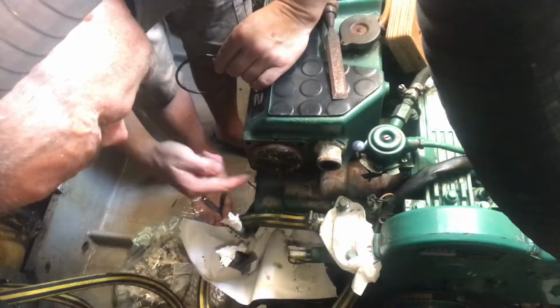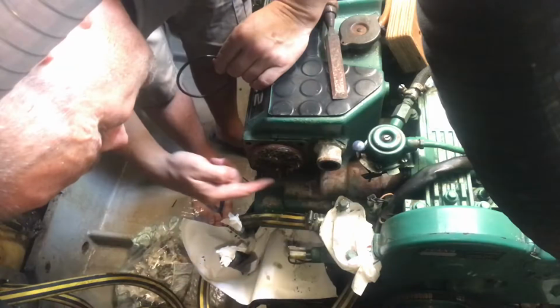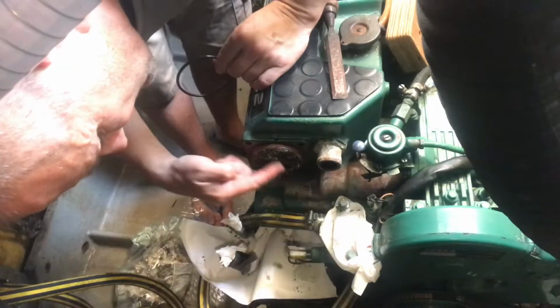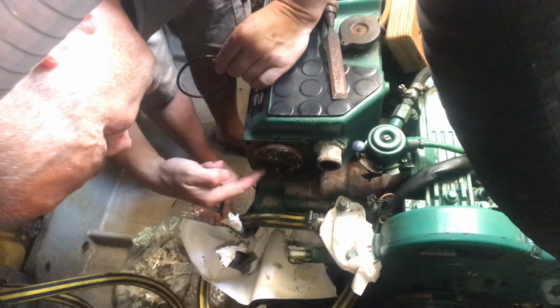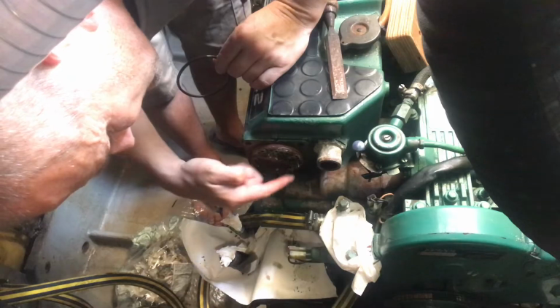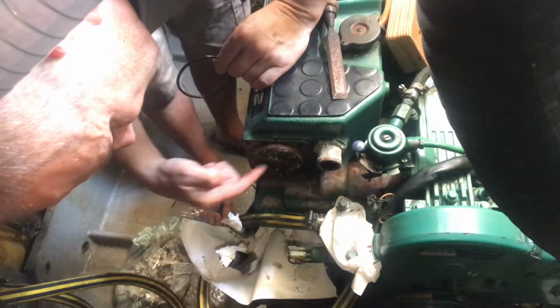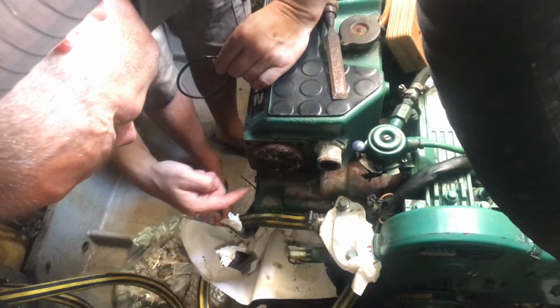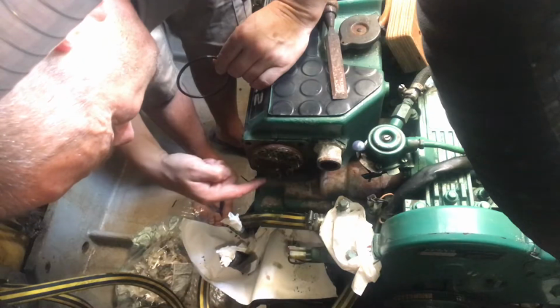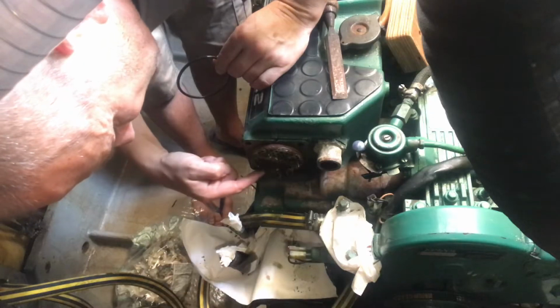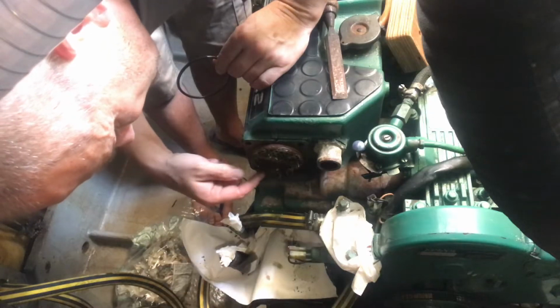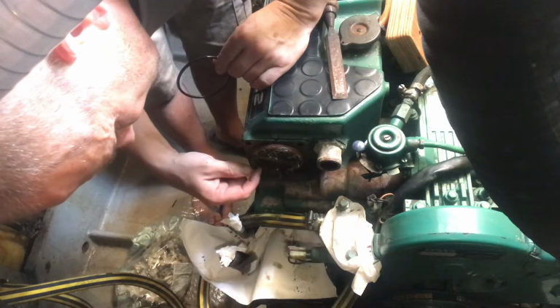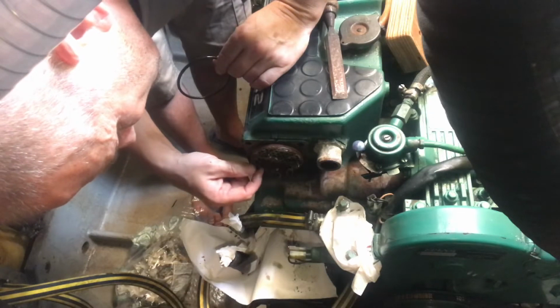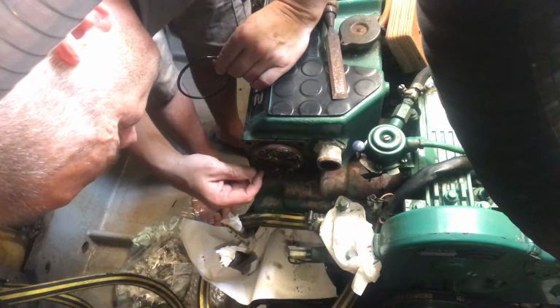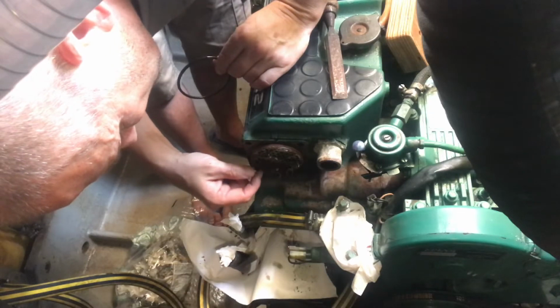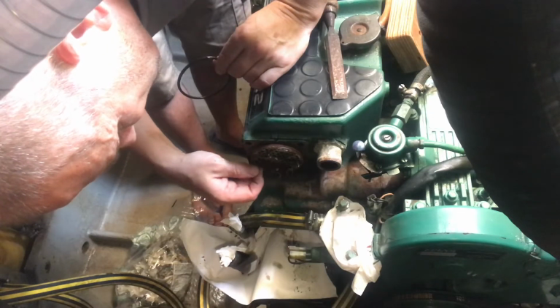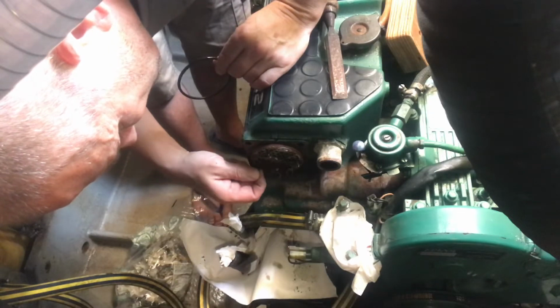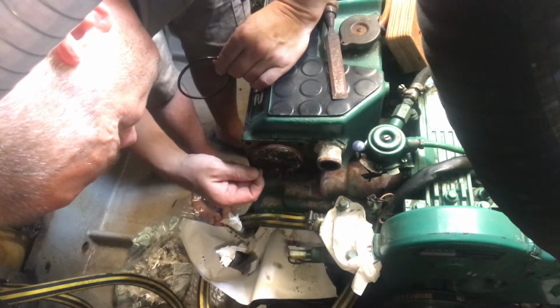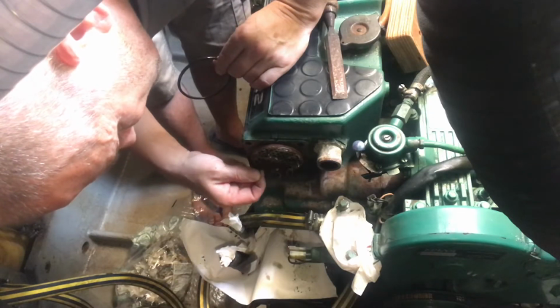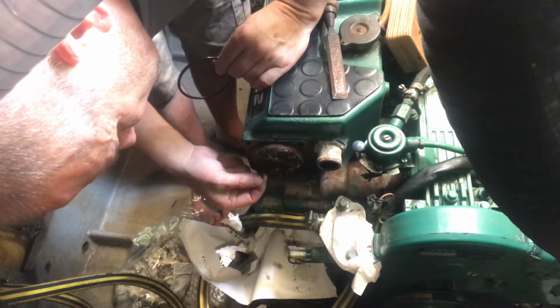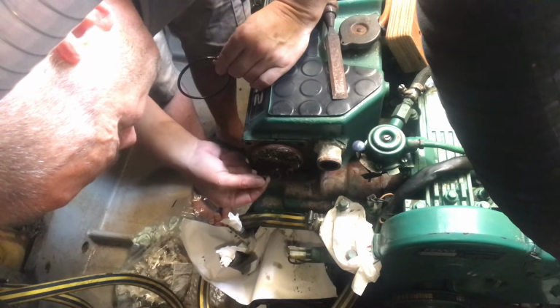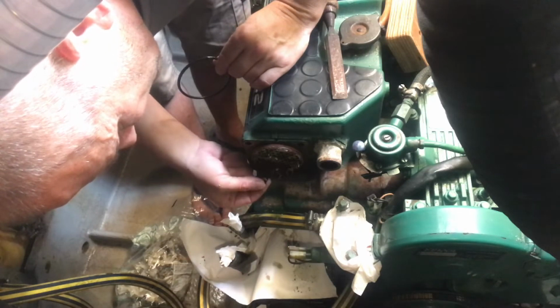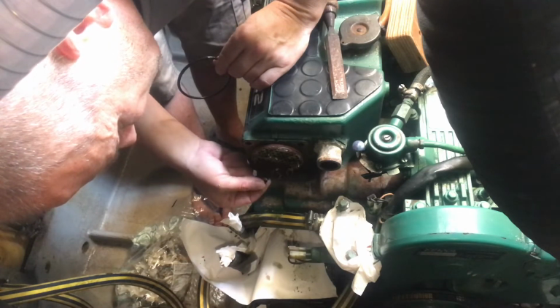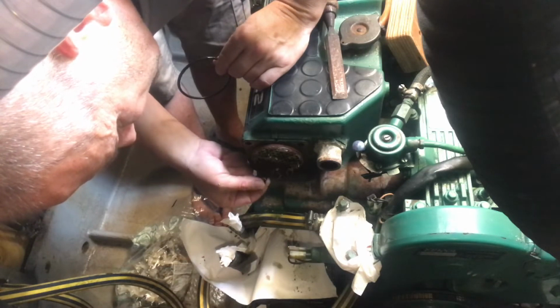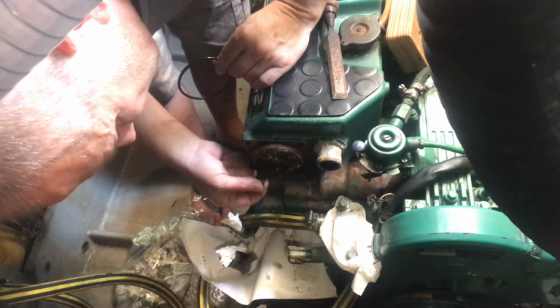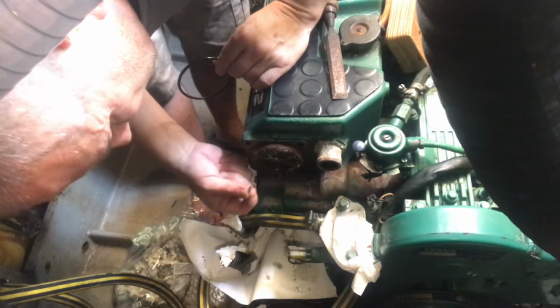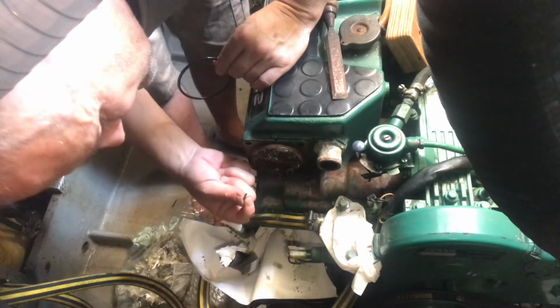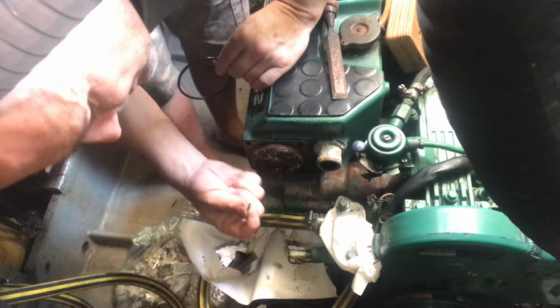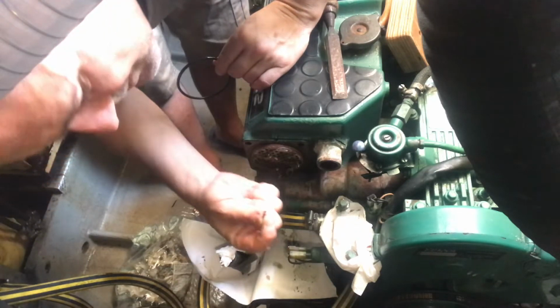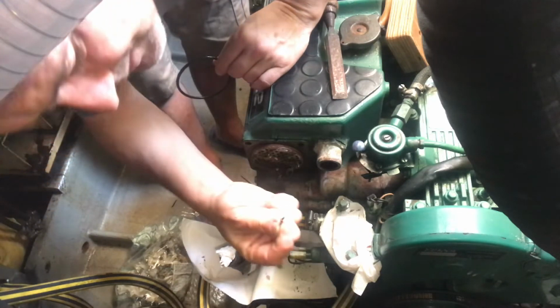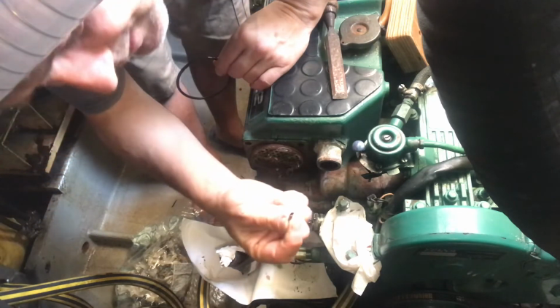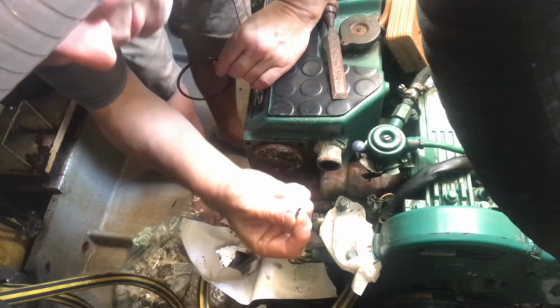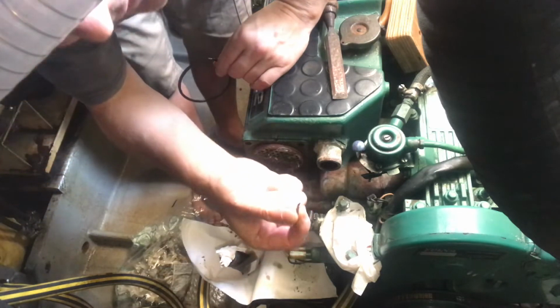You can see the calcium buildup there and there's a bit of rubber in there from the old impeller.